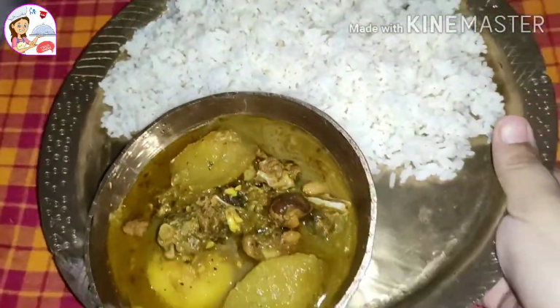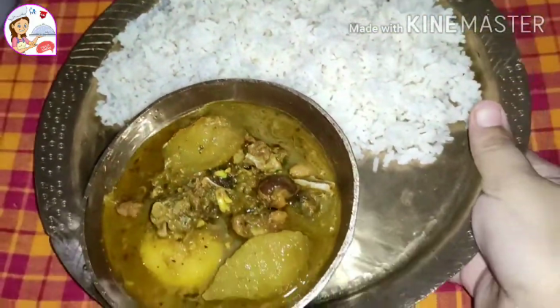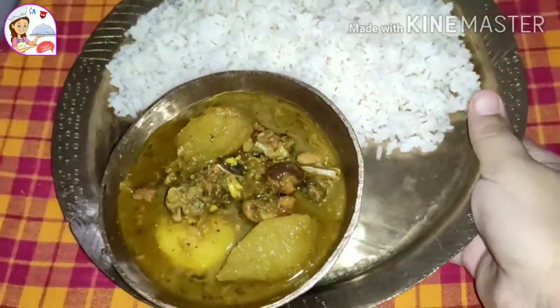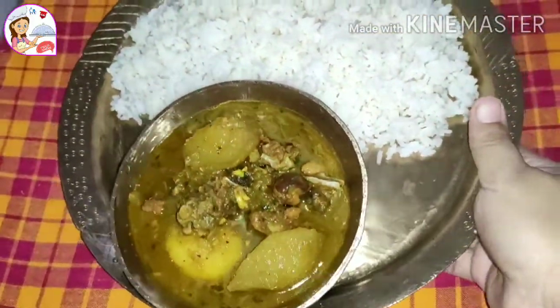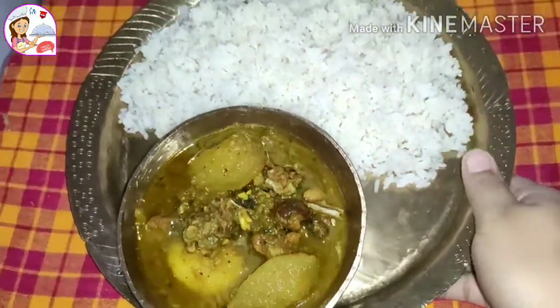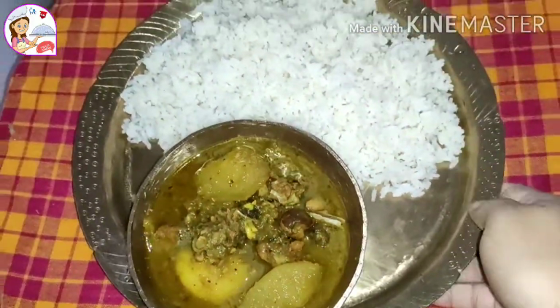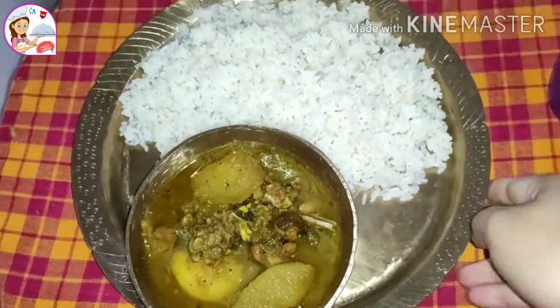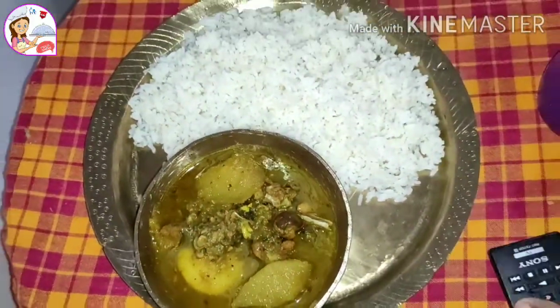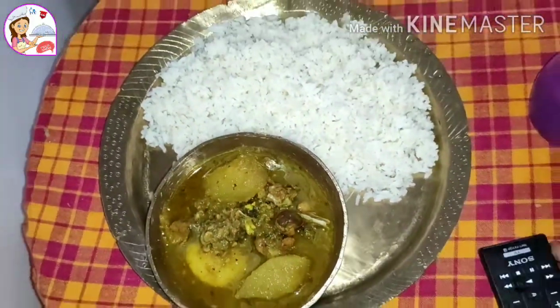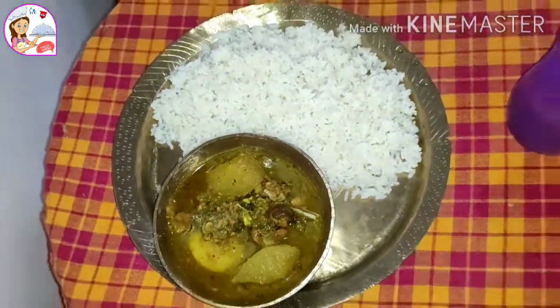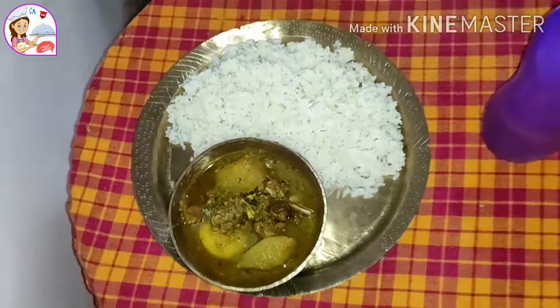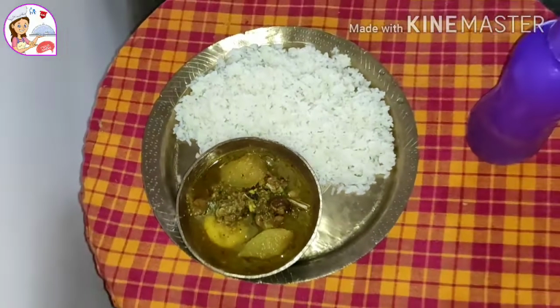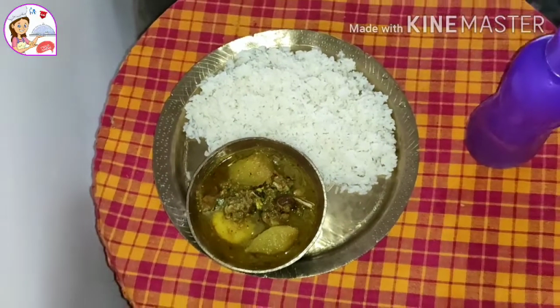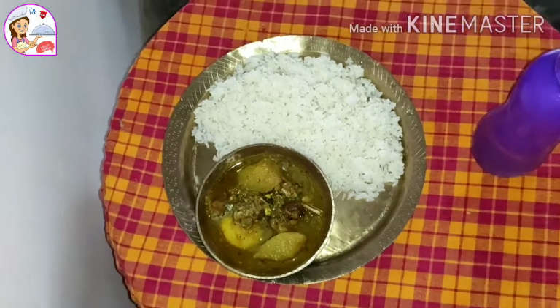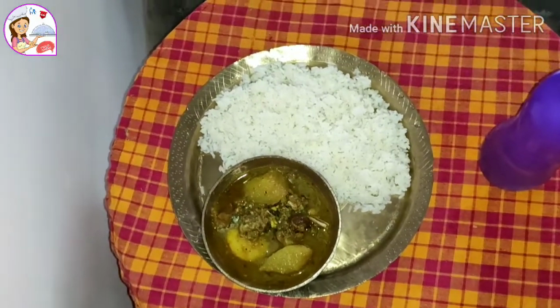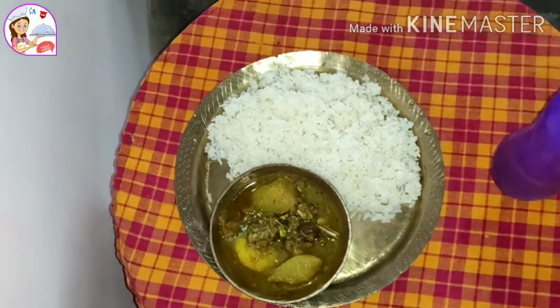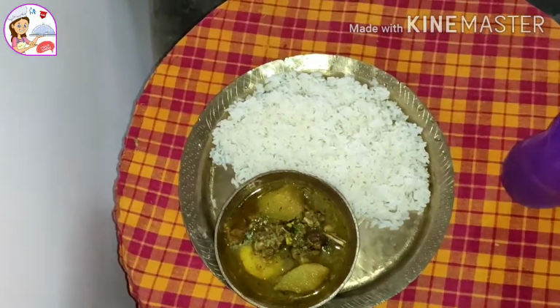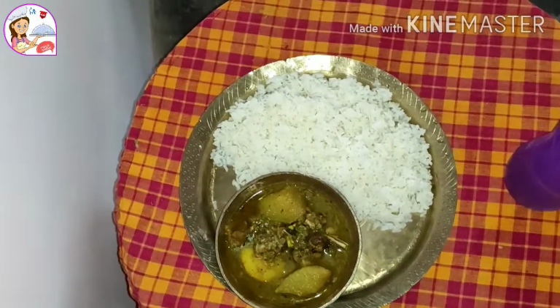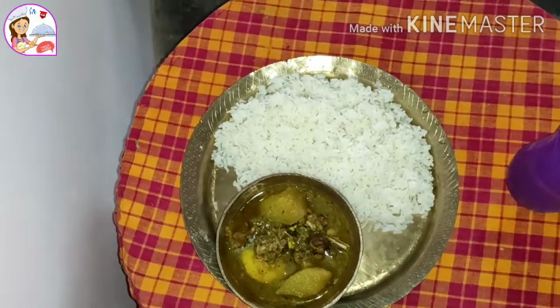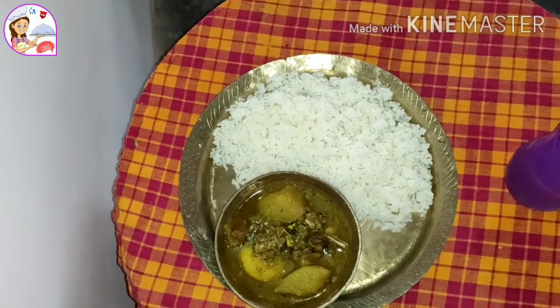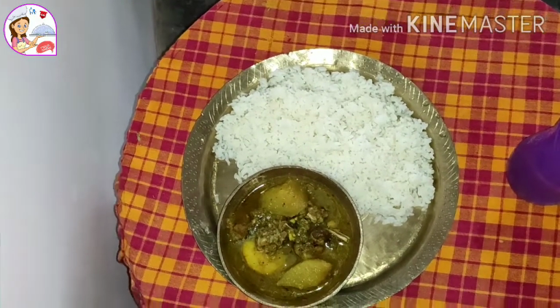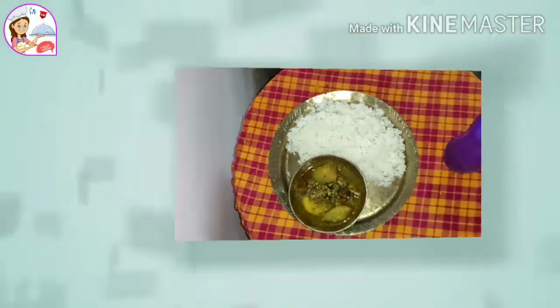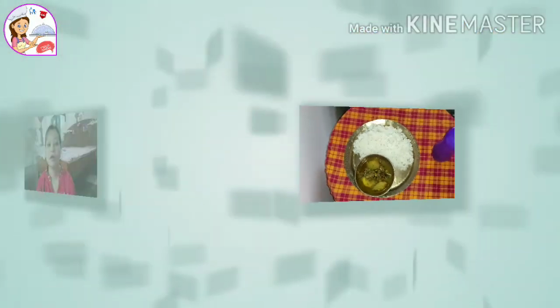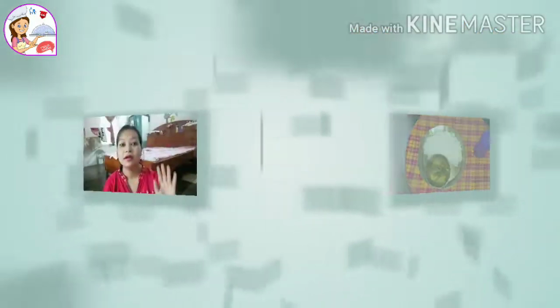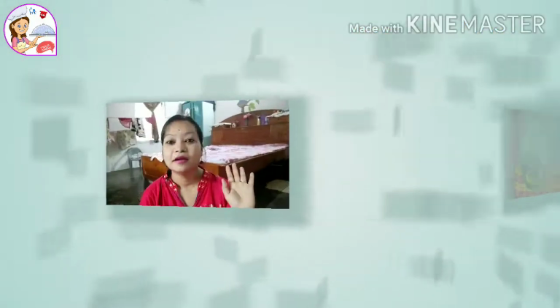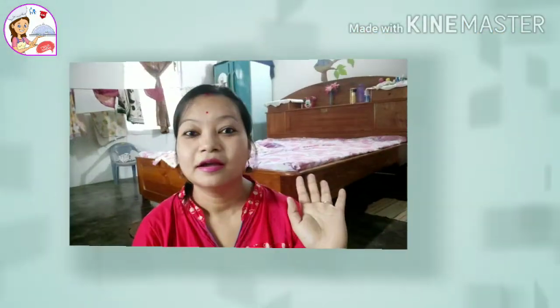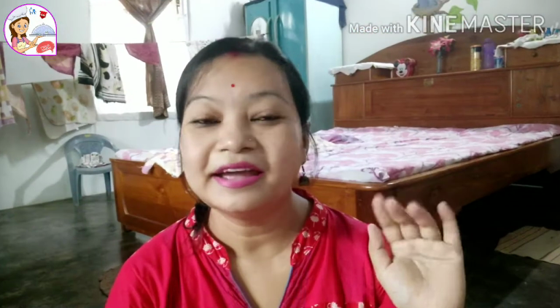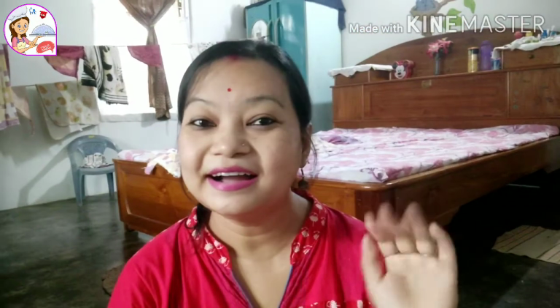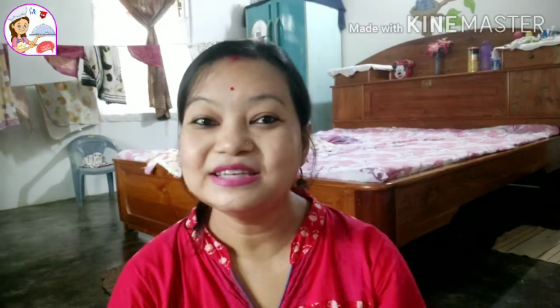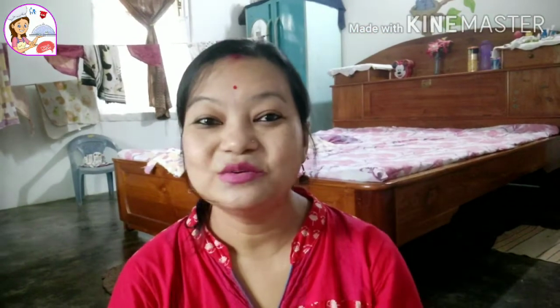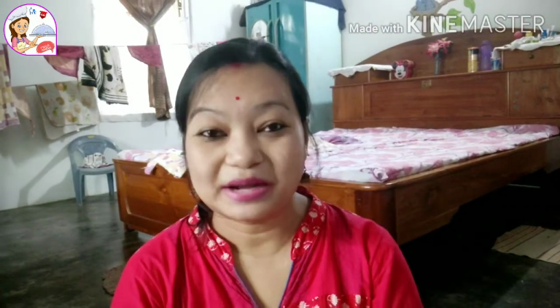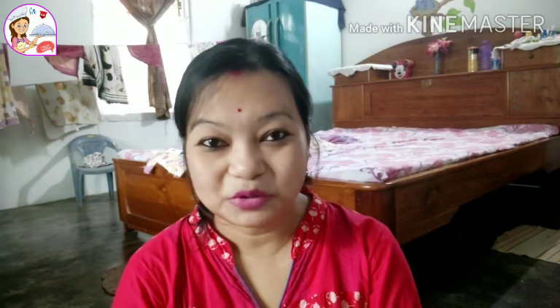This is our lunch. We are going to go to the gym. Hey guys, welcome back.